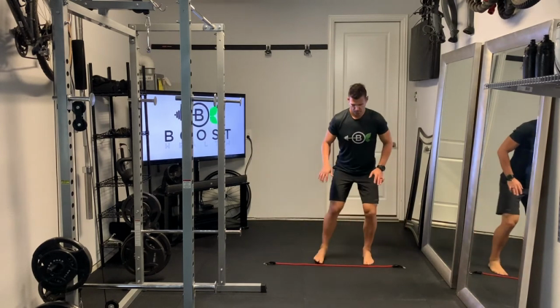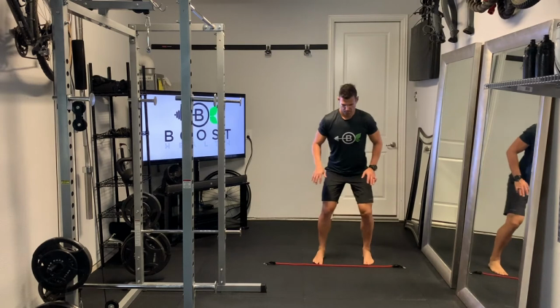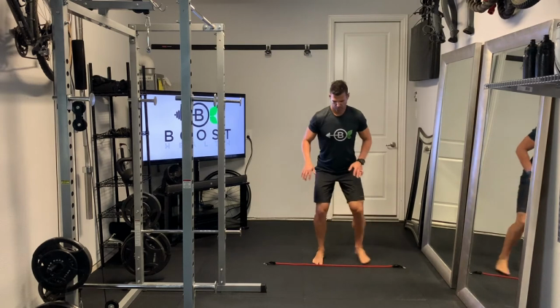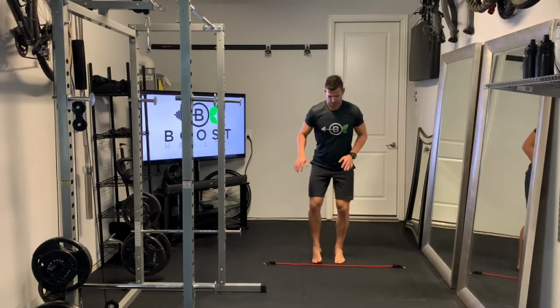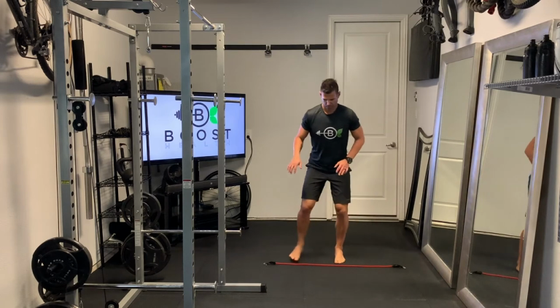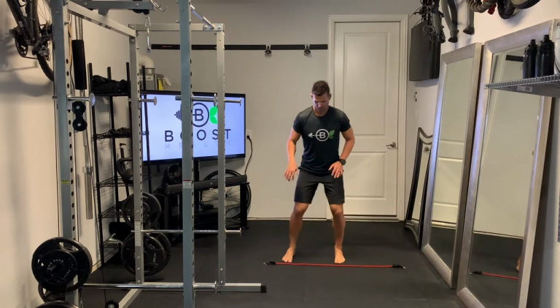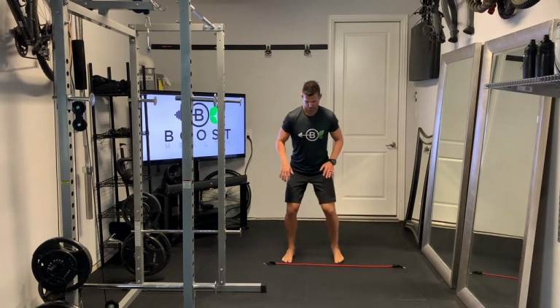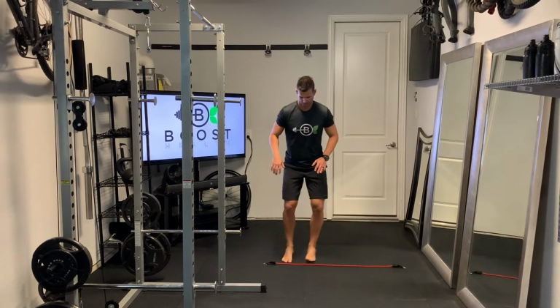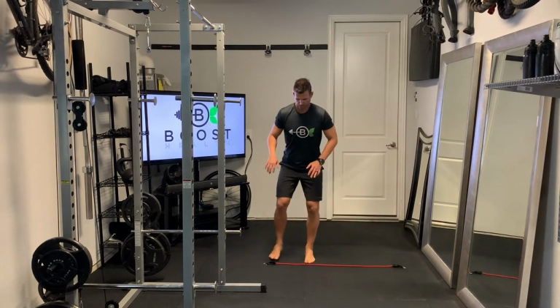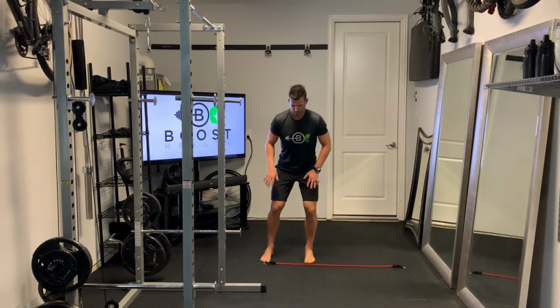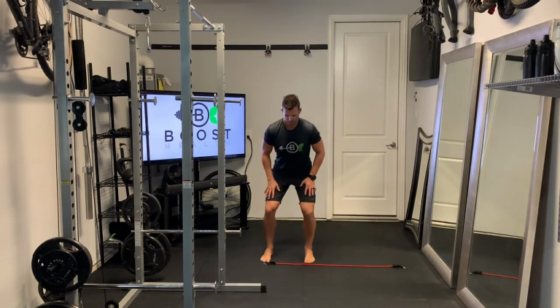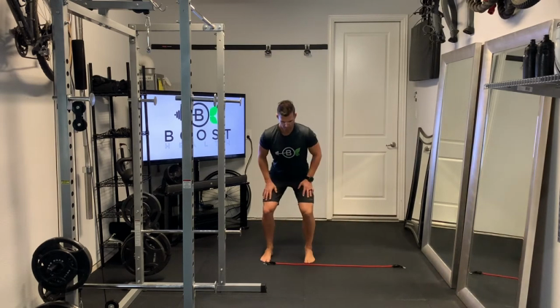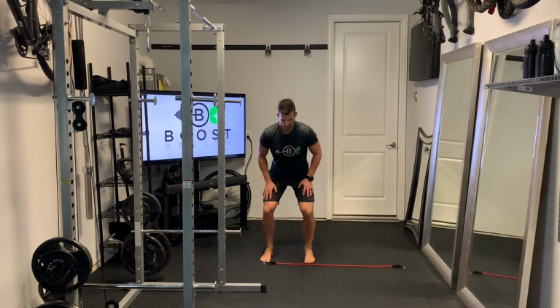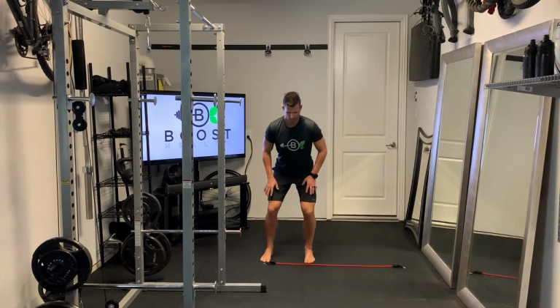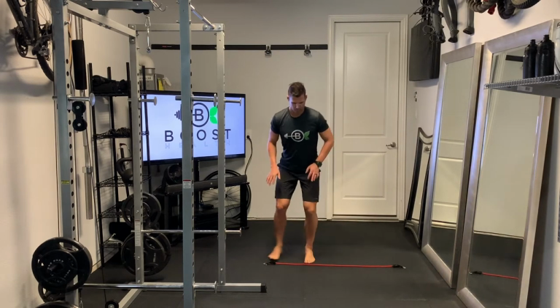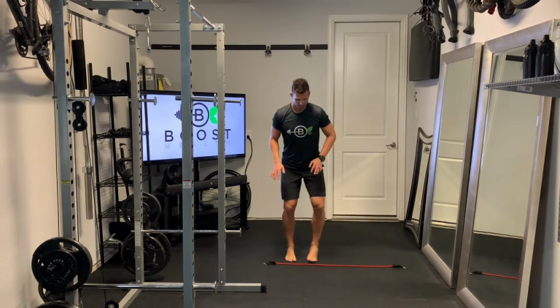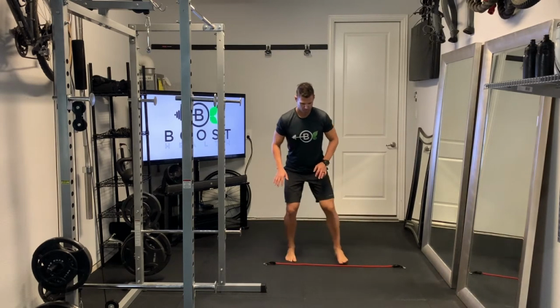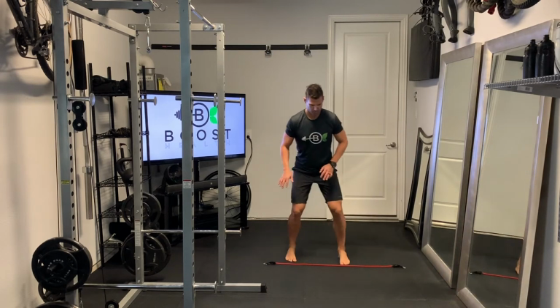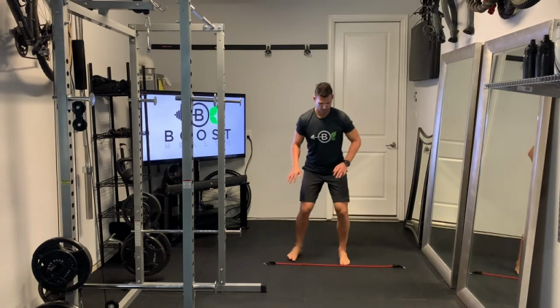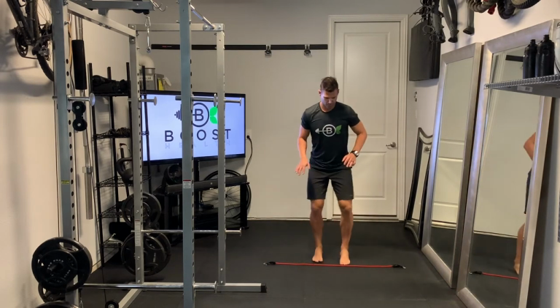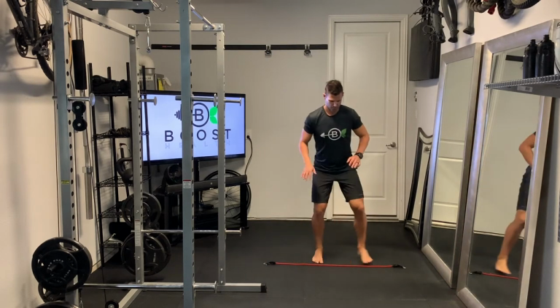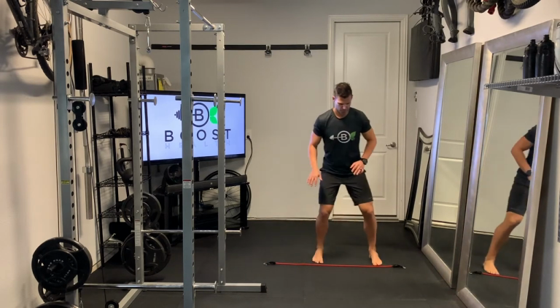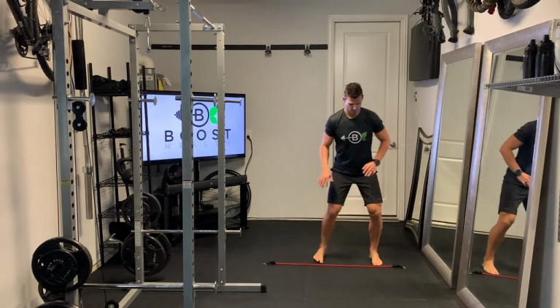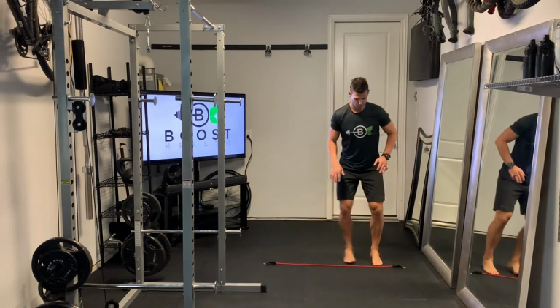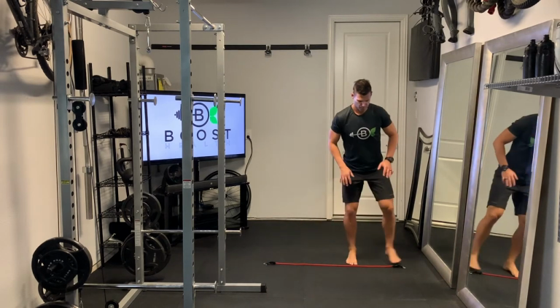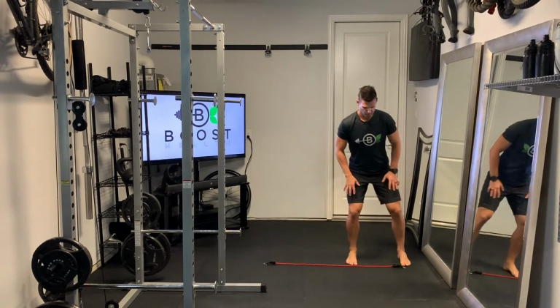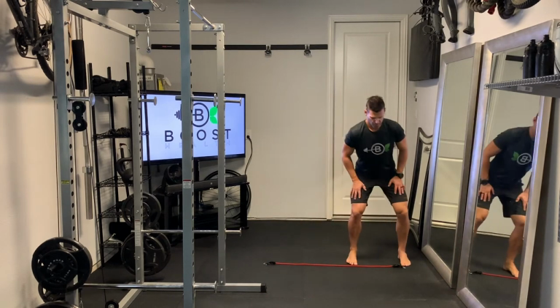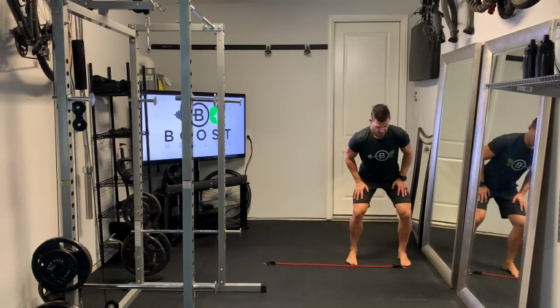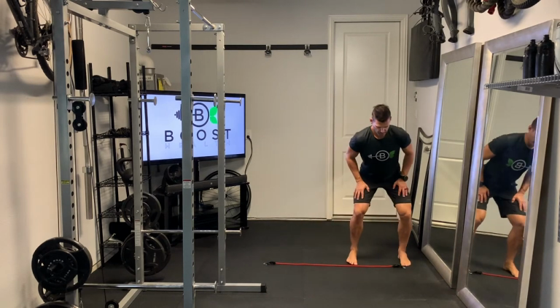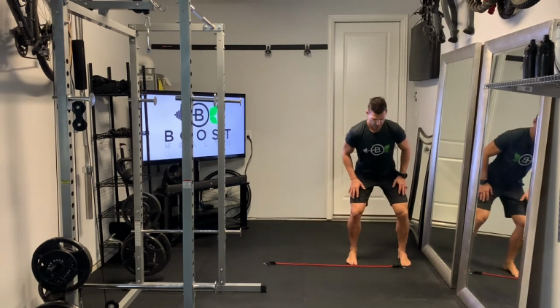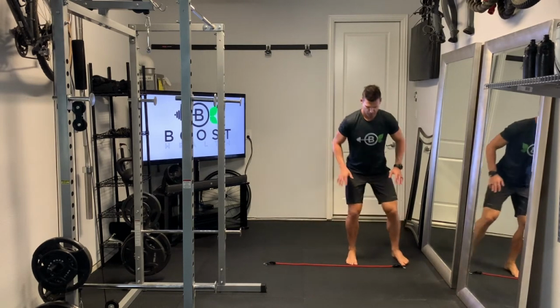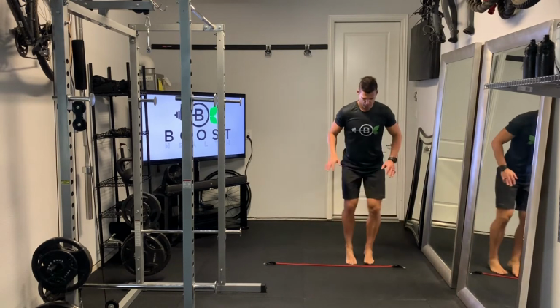So: shuffle, feet together, mini squat. And as you improve on this, you can add speed.